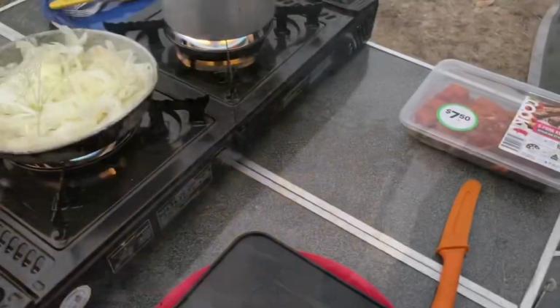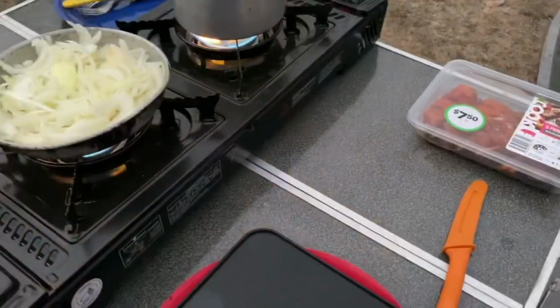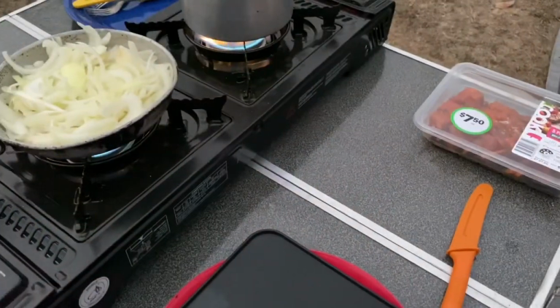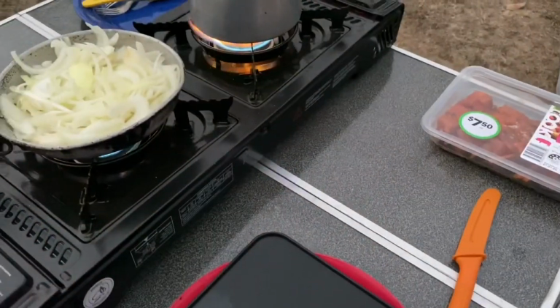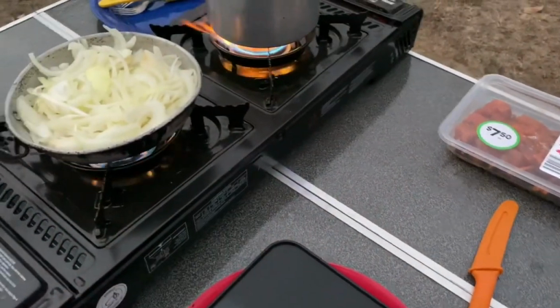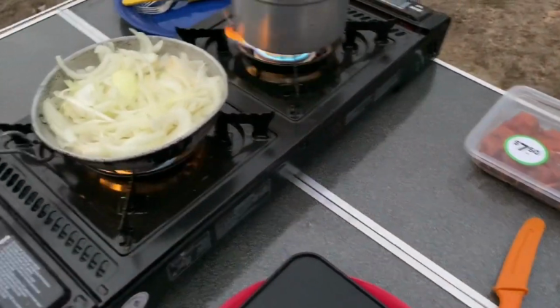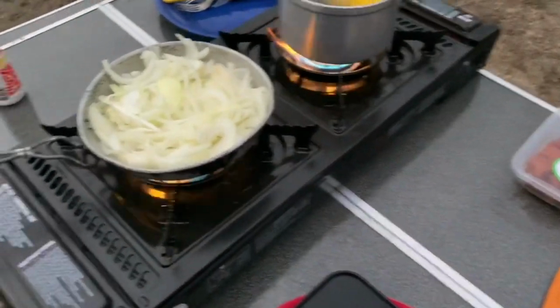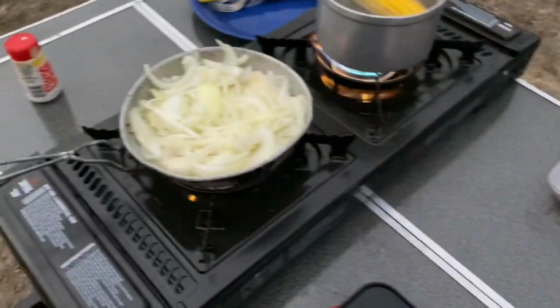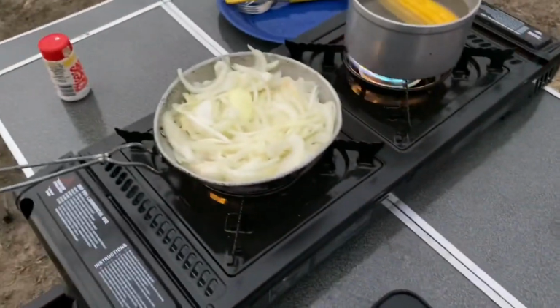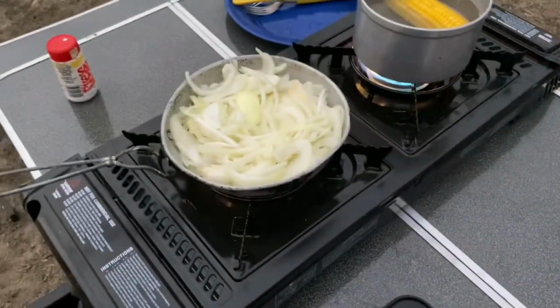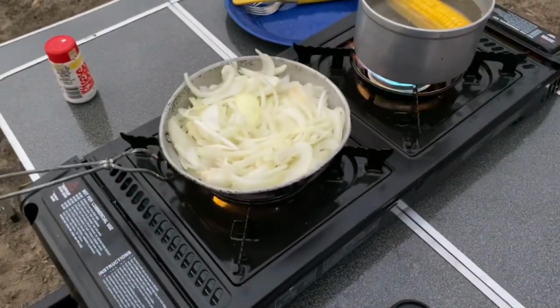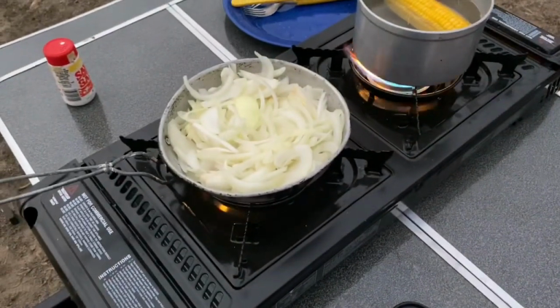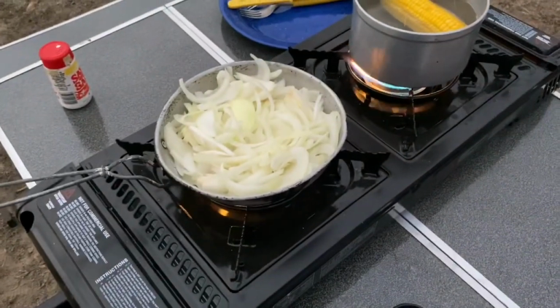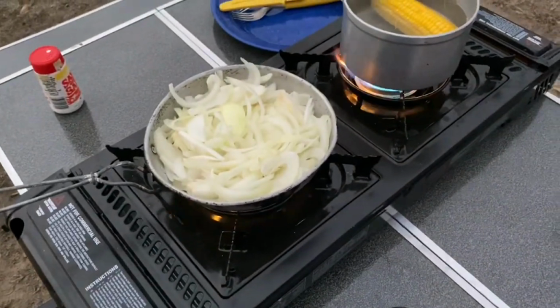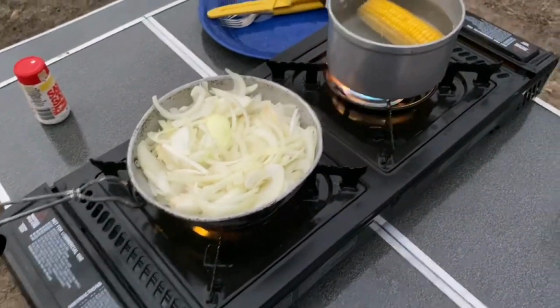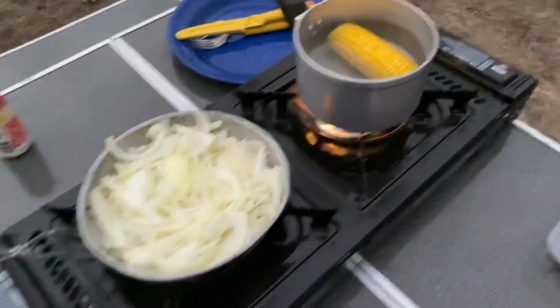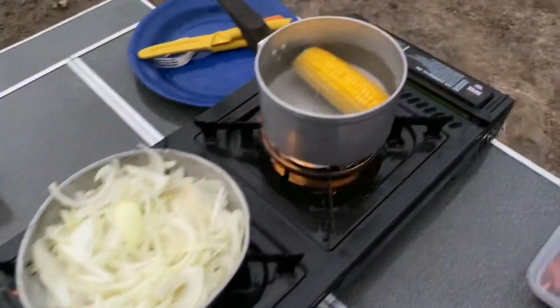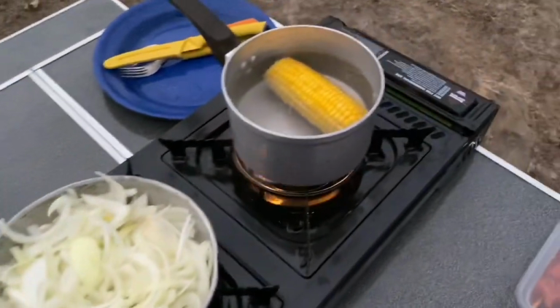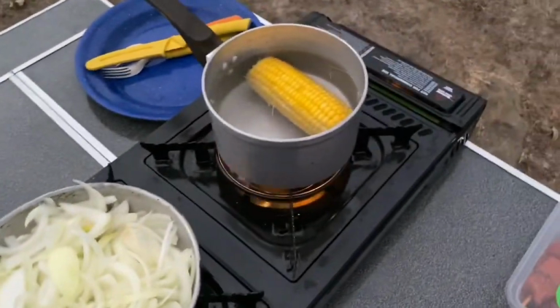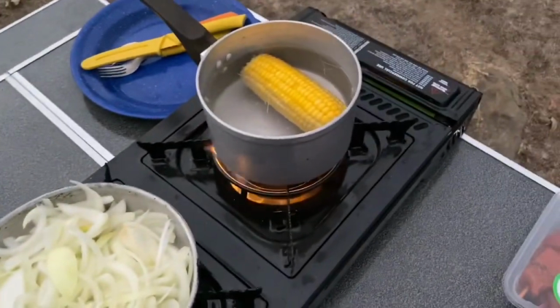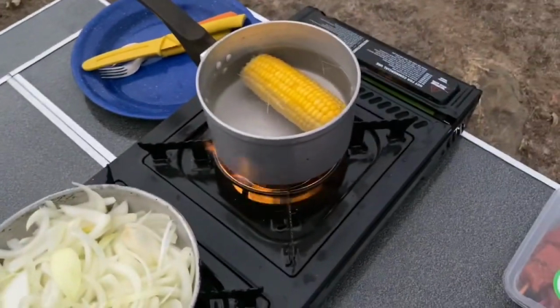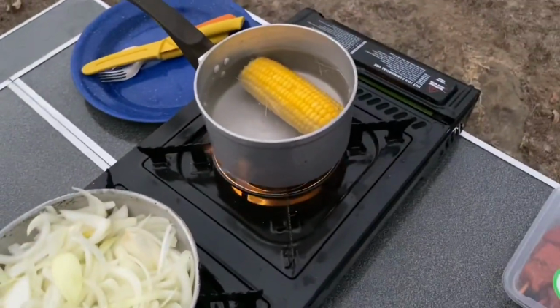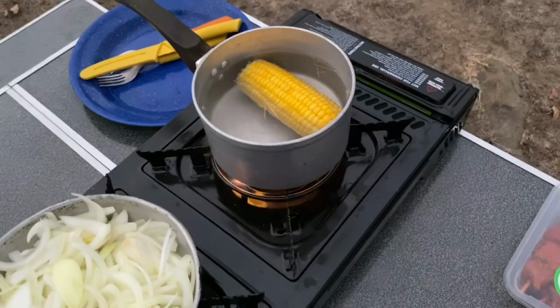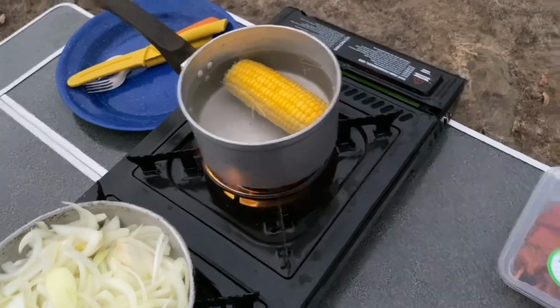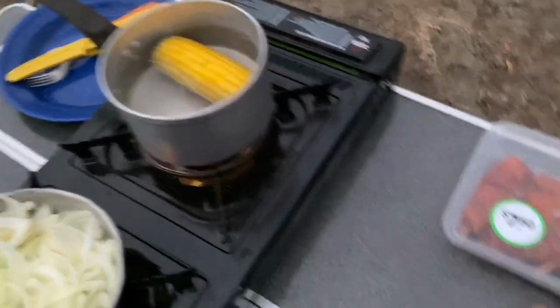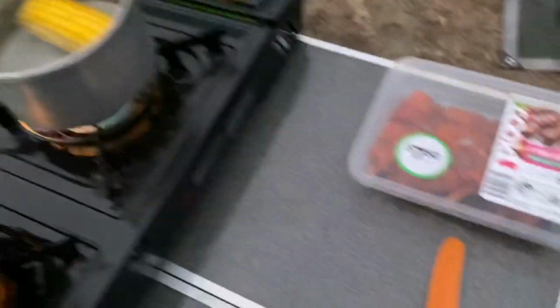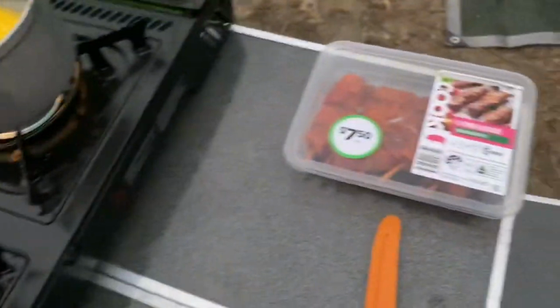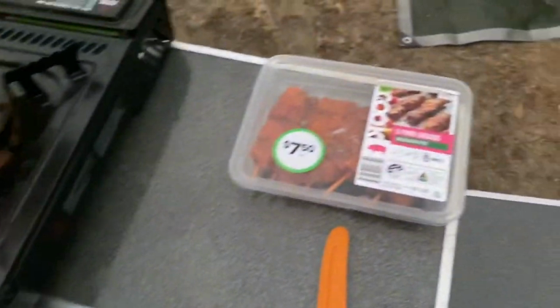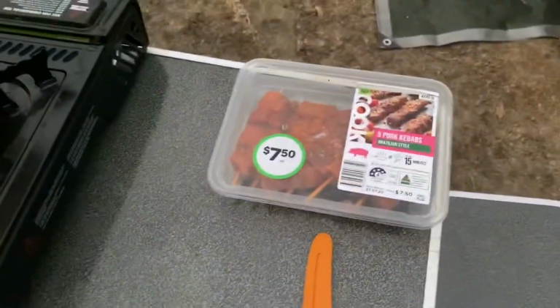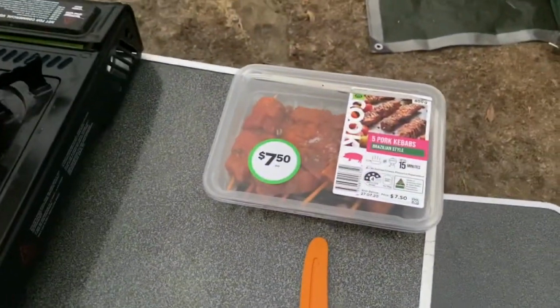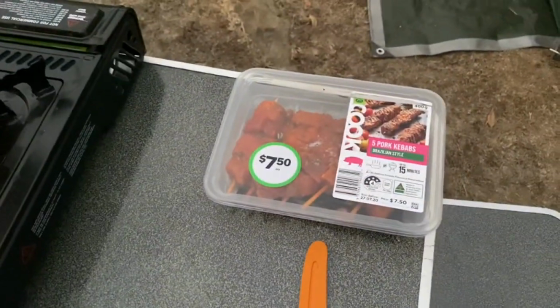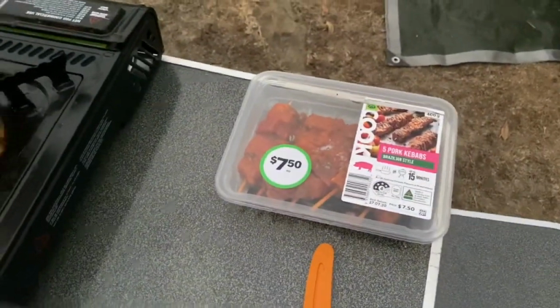Tonight's dinner: caramelized onion corn kebab.